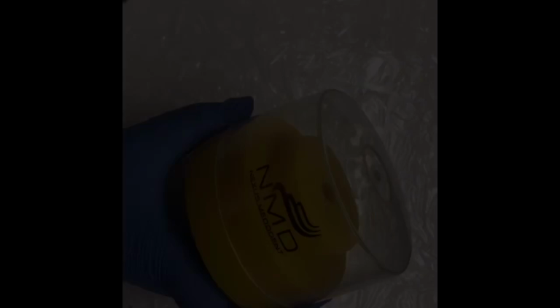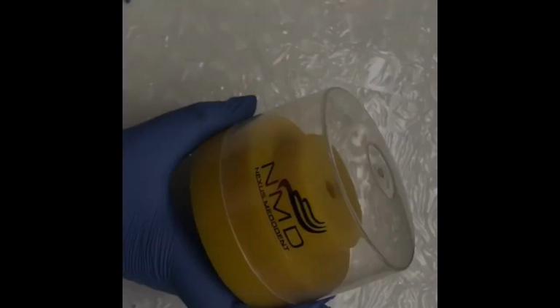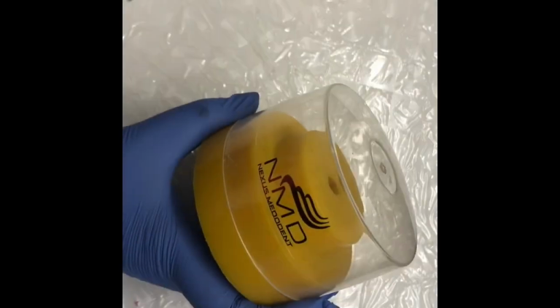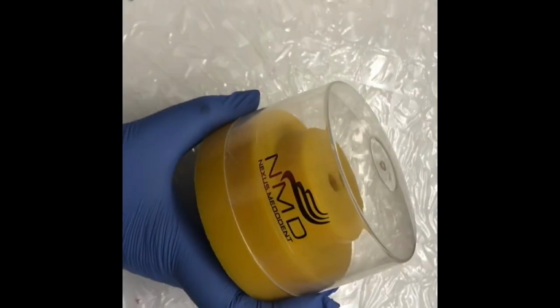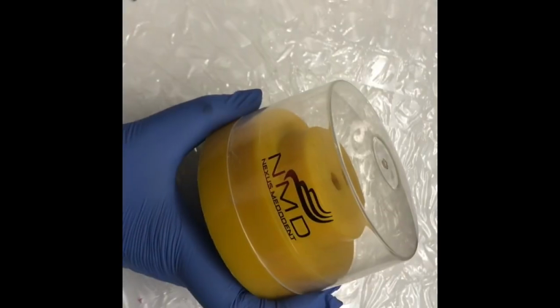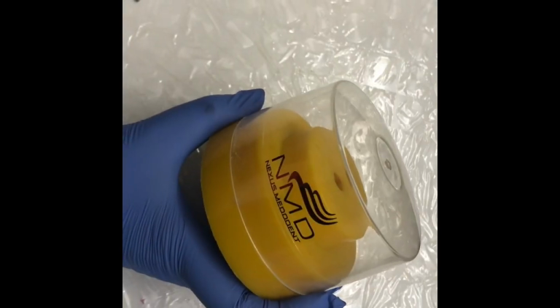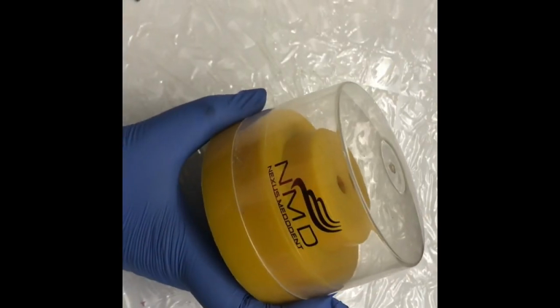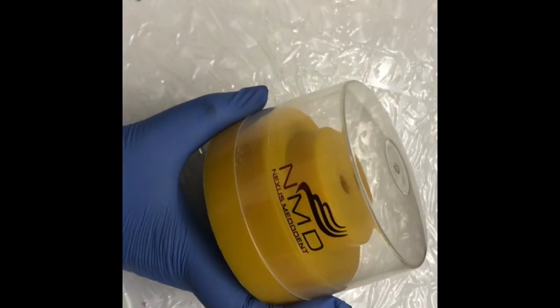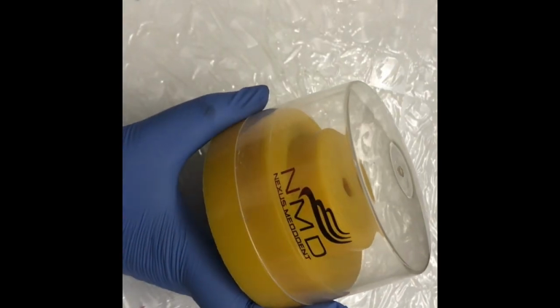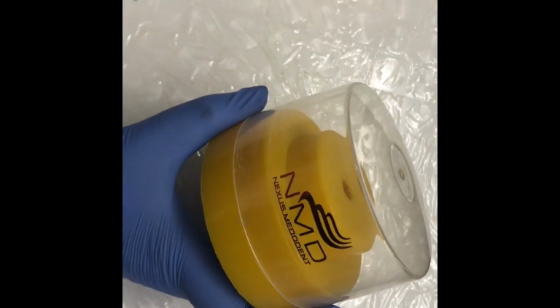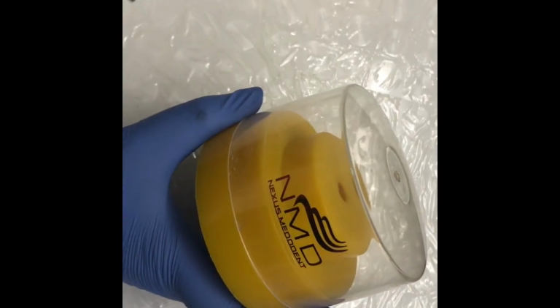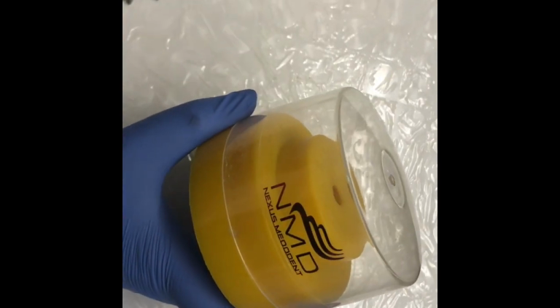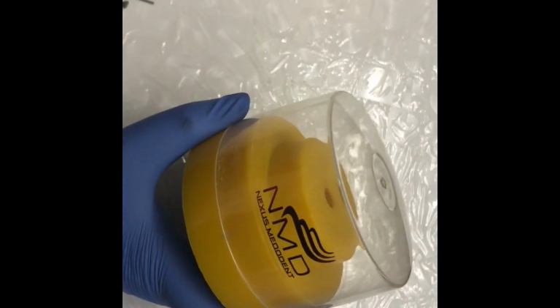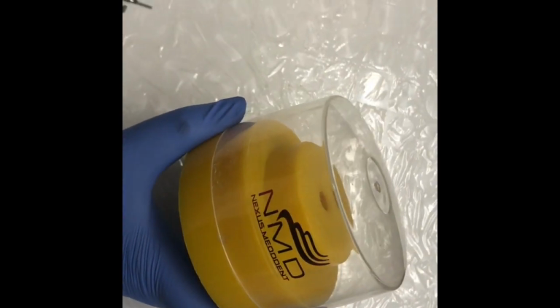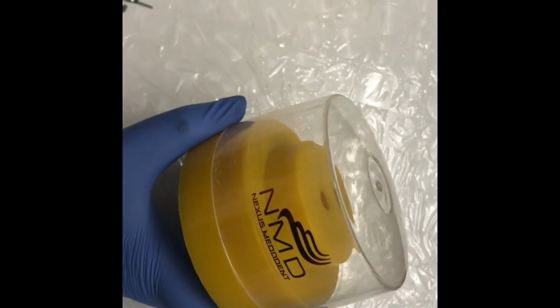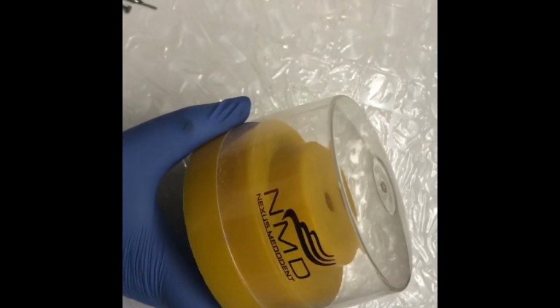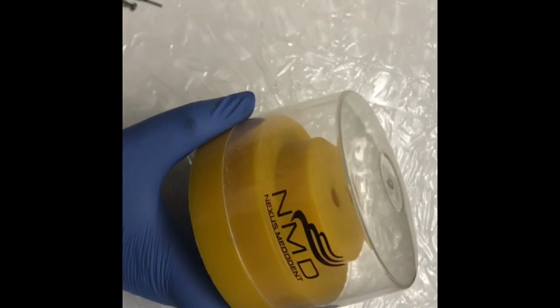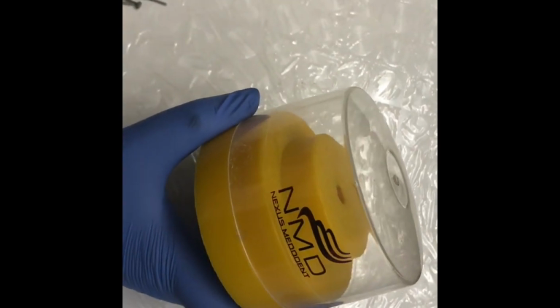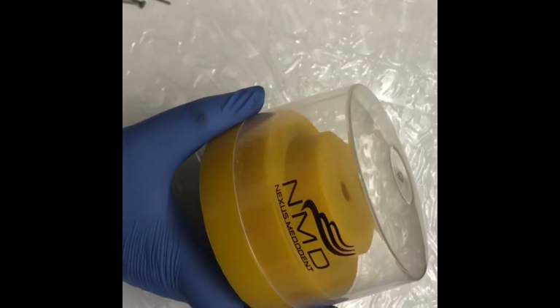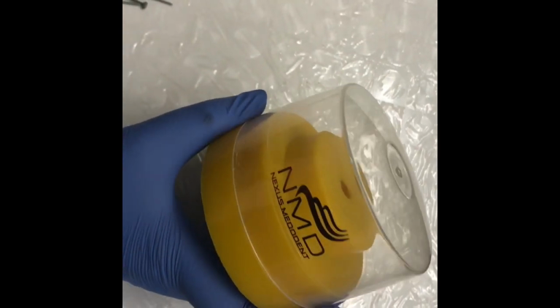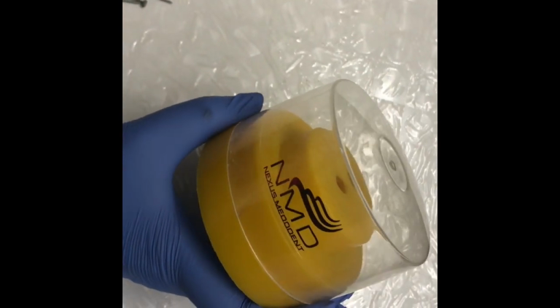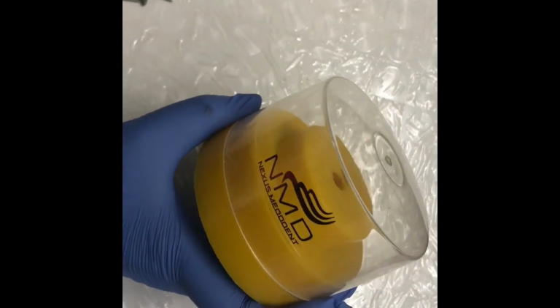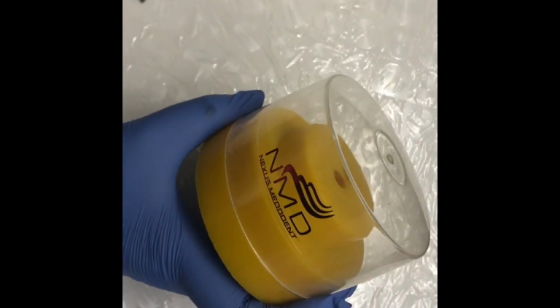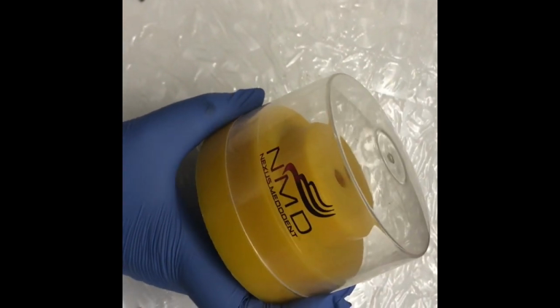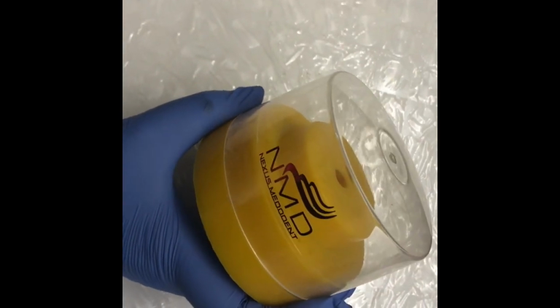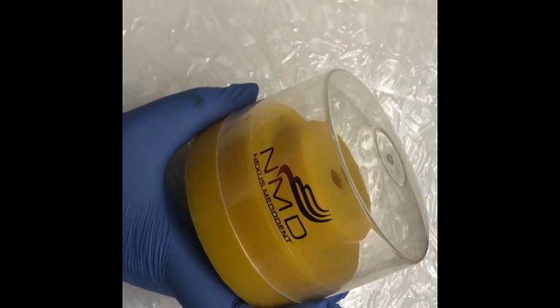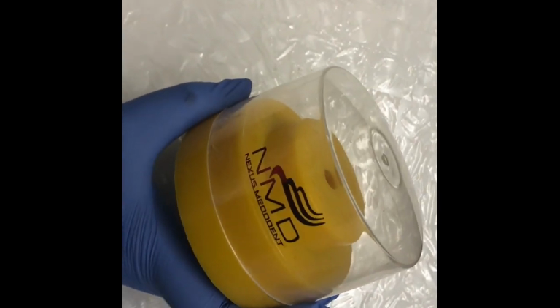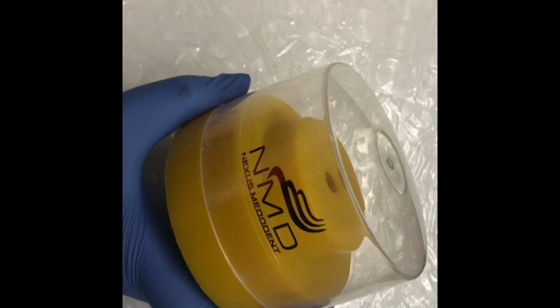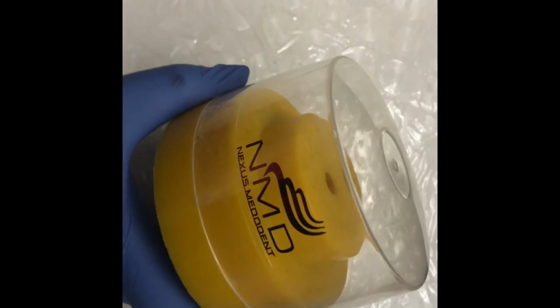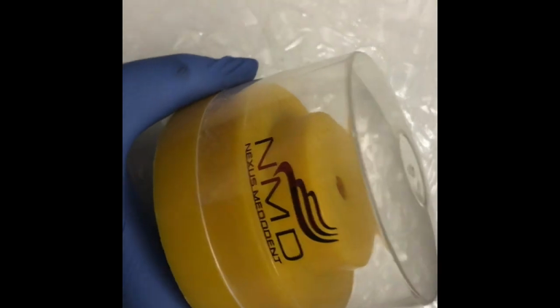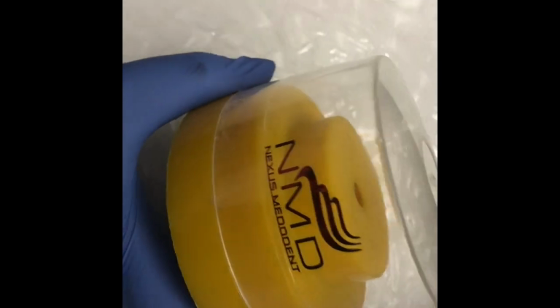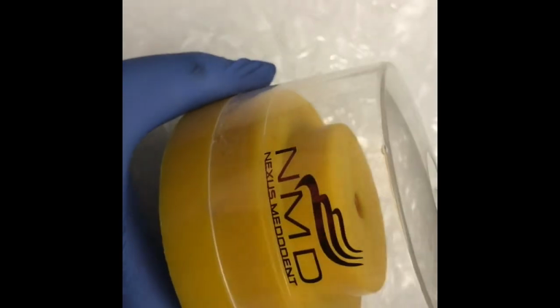Hey friends, back again with one more product. This is the Bird Holder Round from NMD Nexus Metodon.